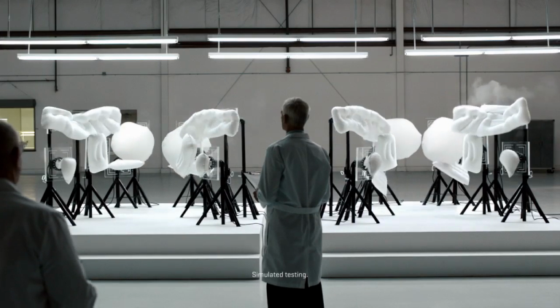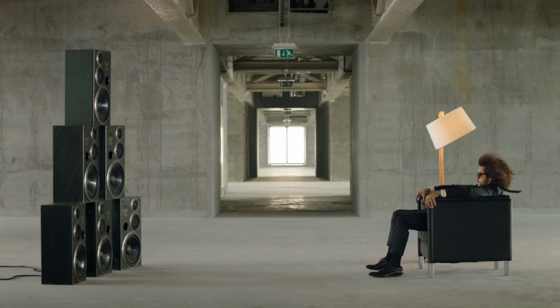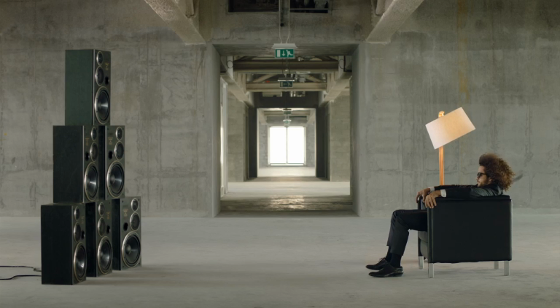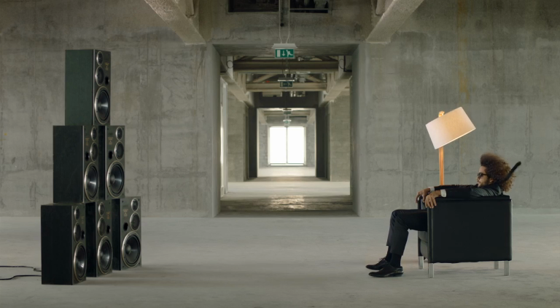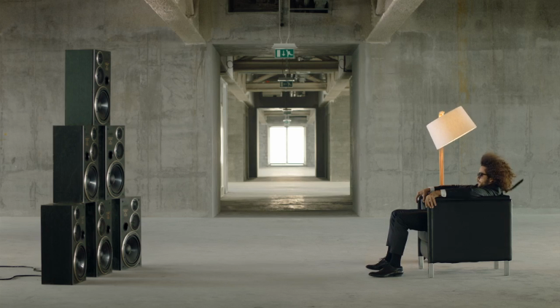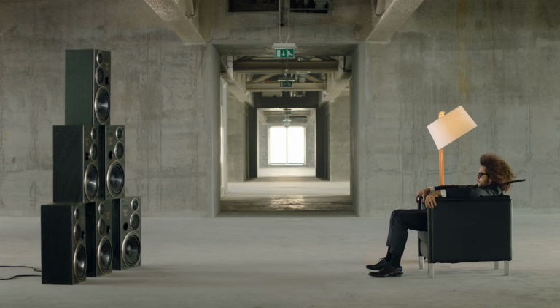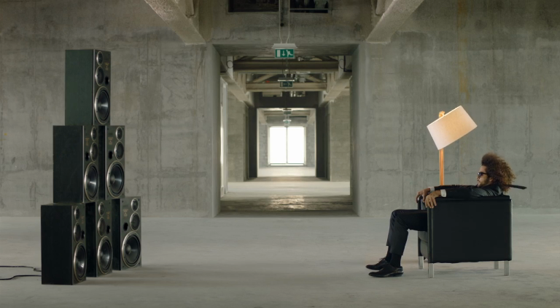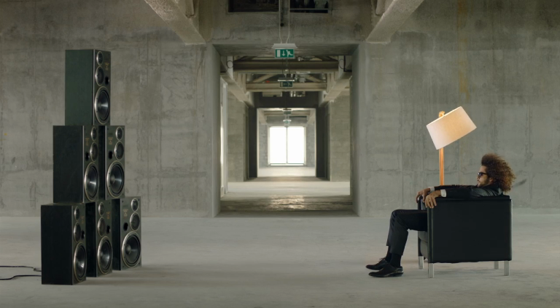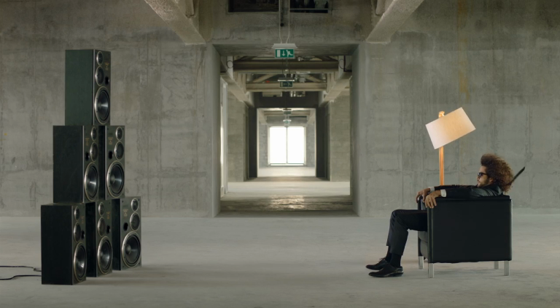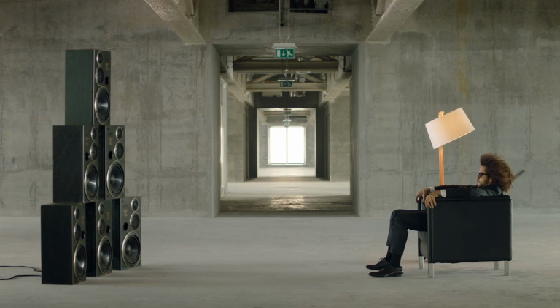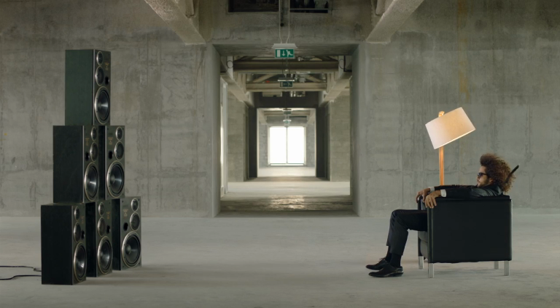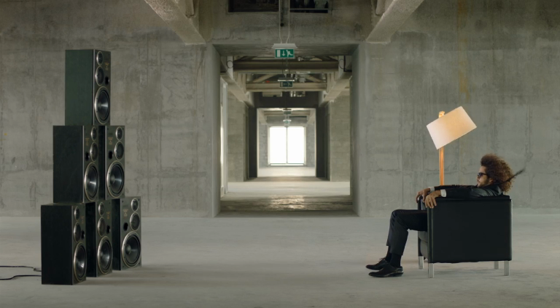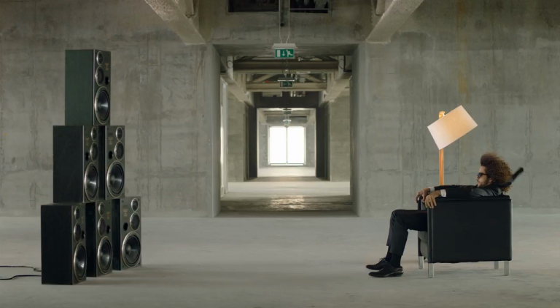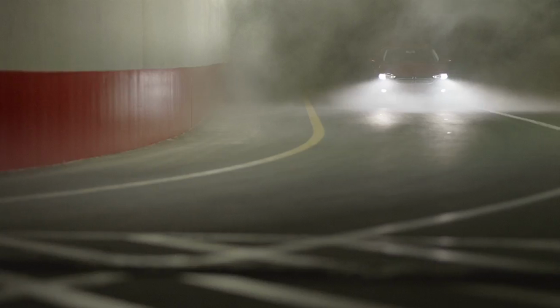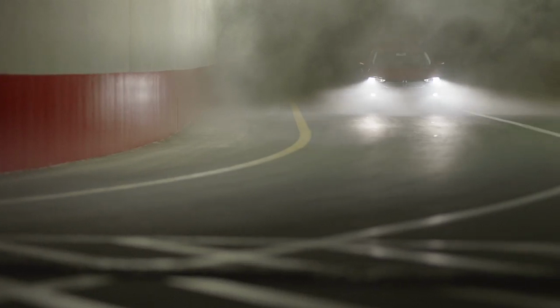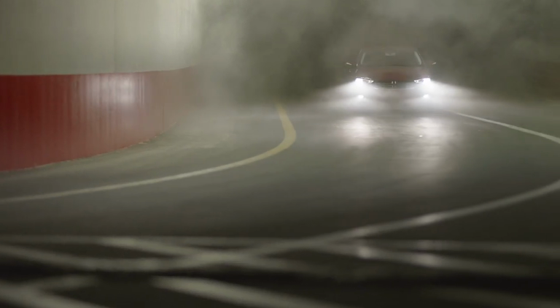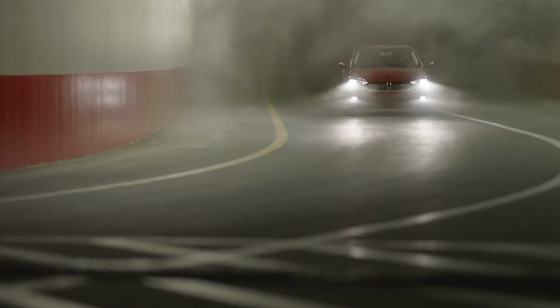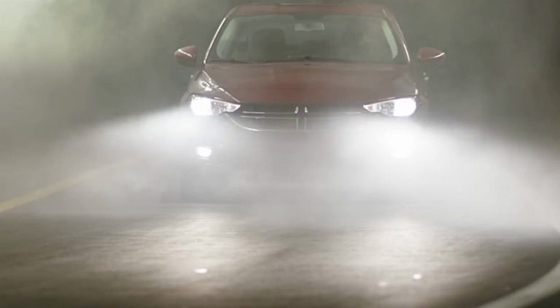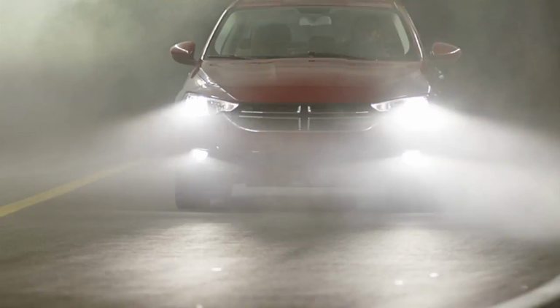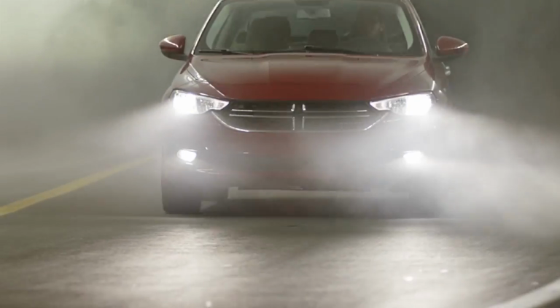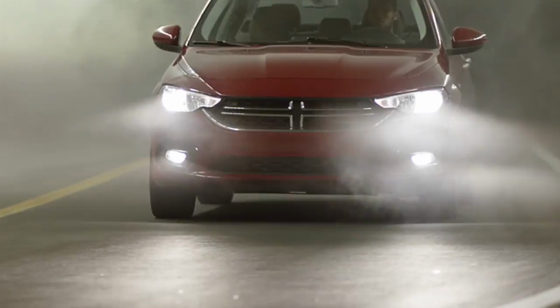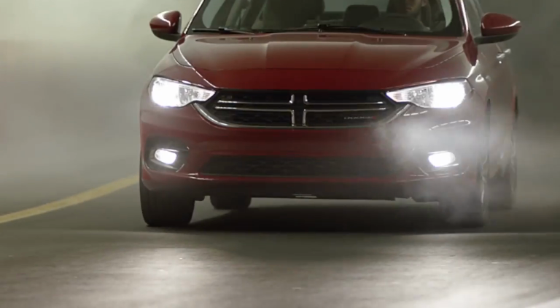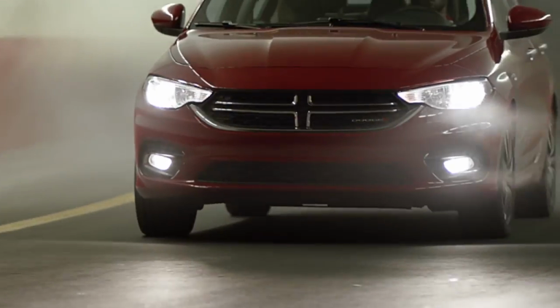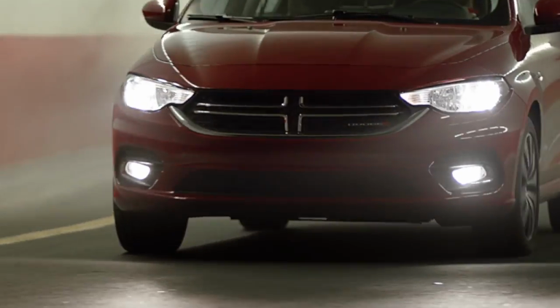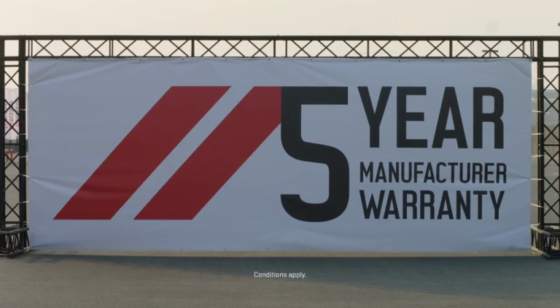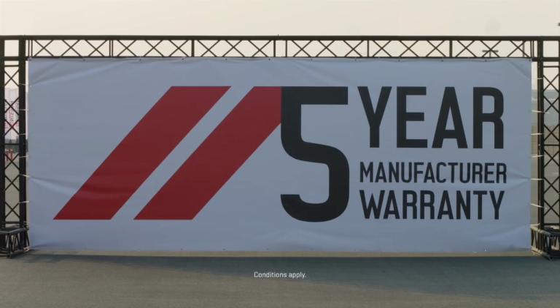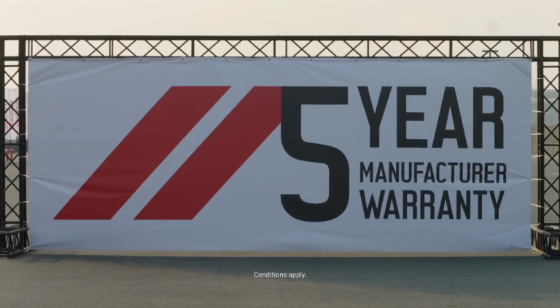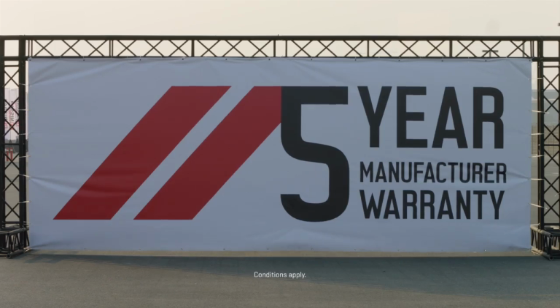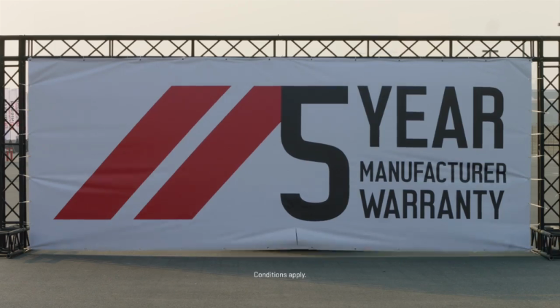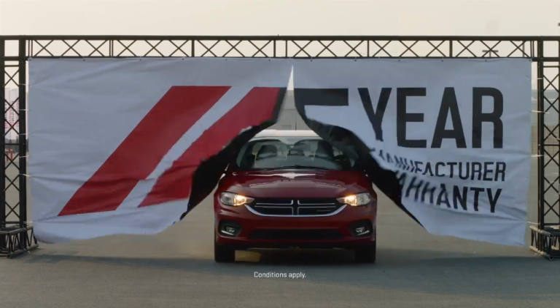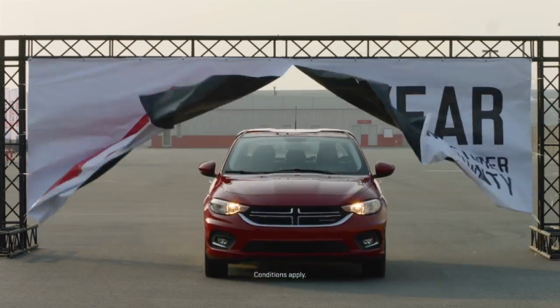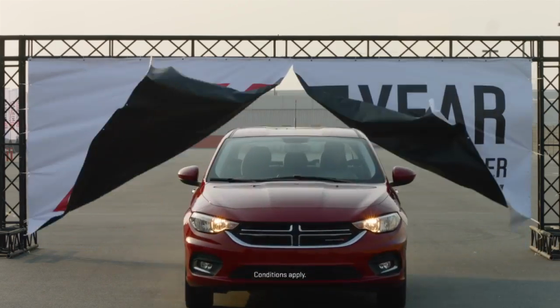Add six speakers with a 221-watt amplifier. And directional fog lamps. Give it an unbeatable warranty.